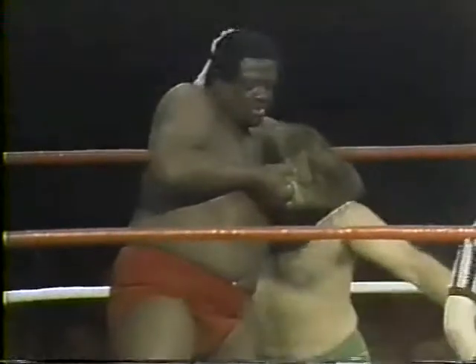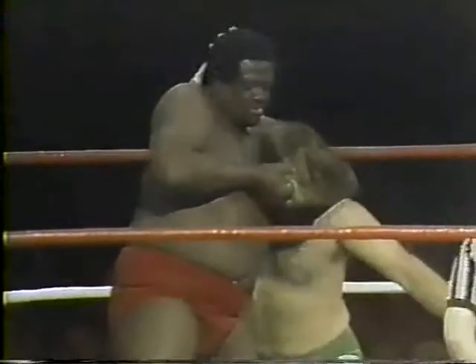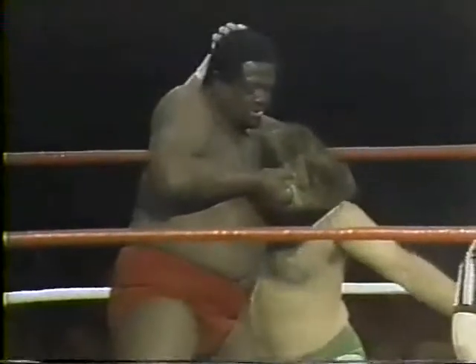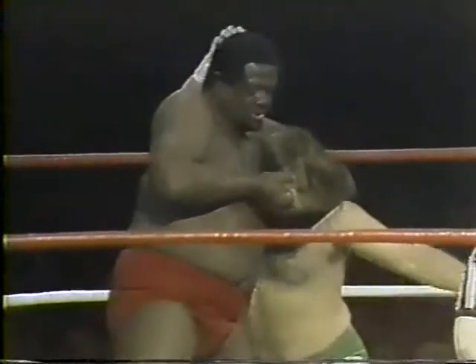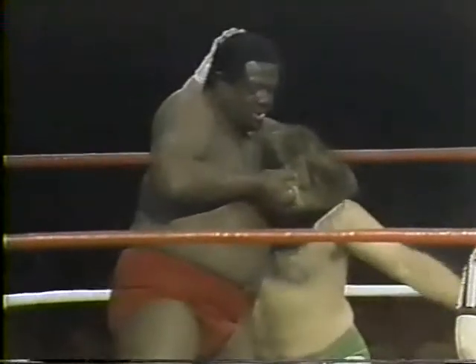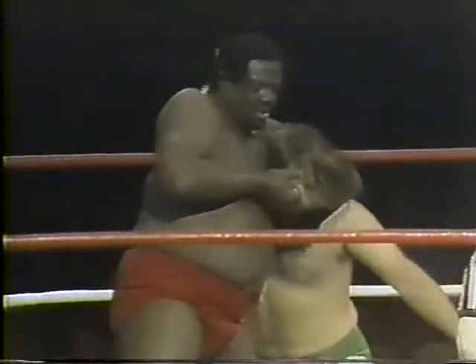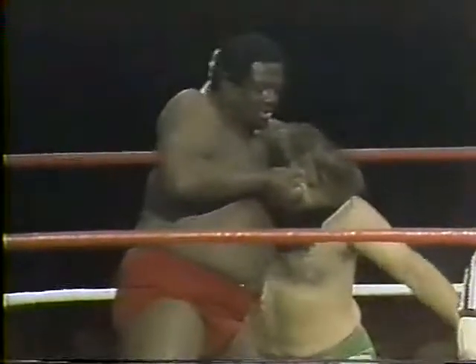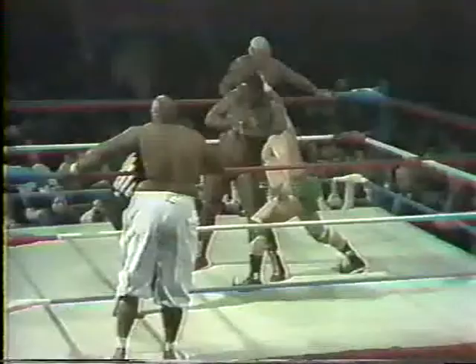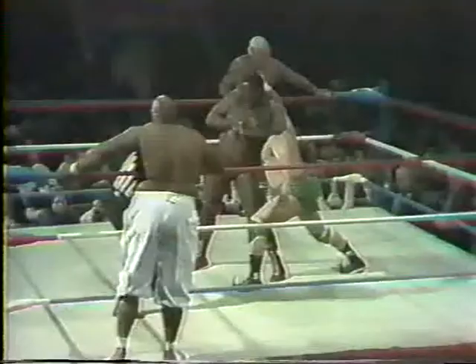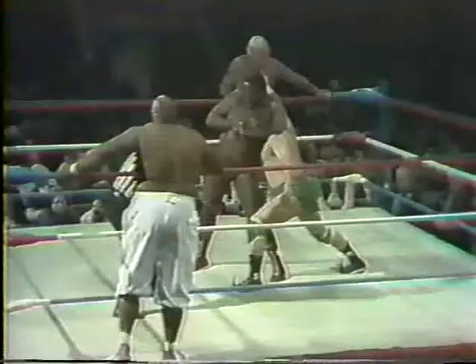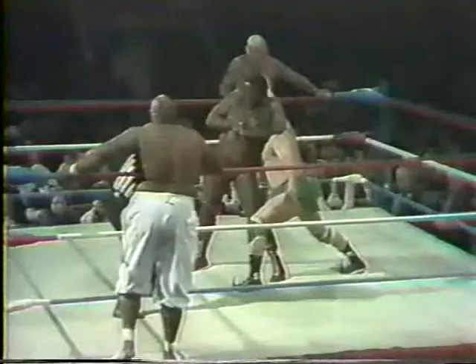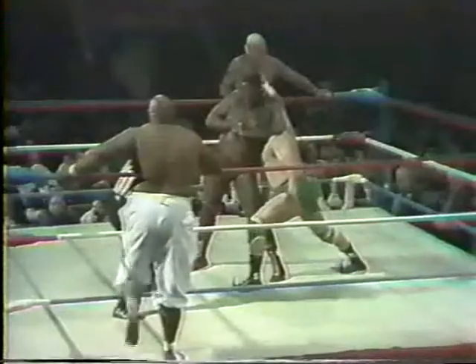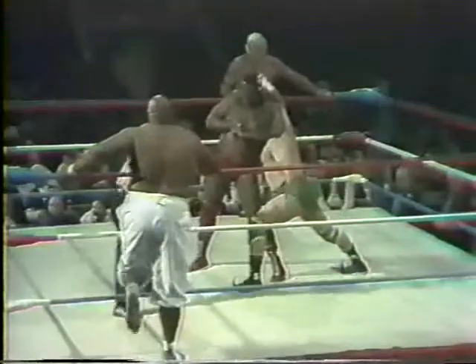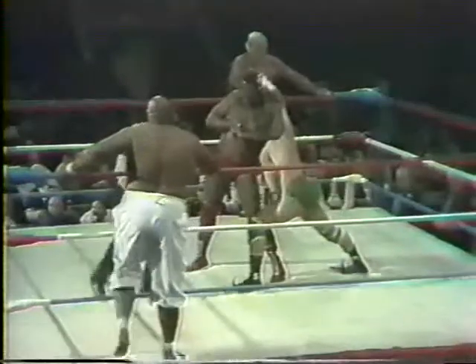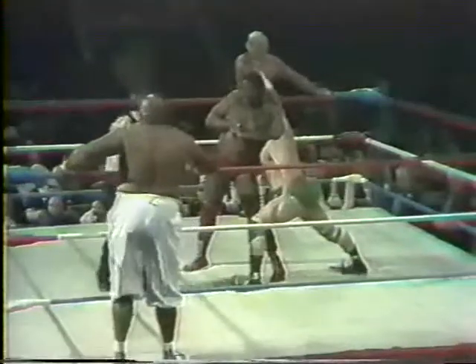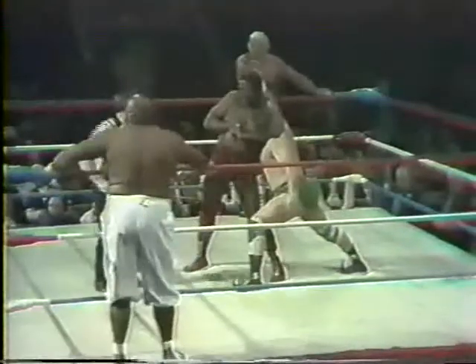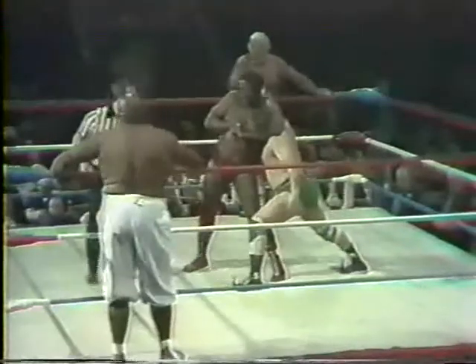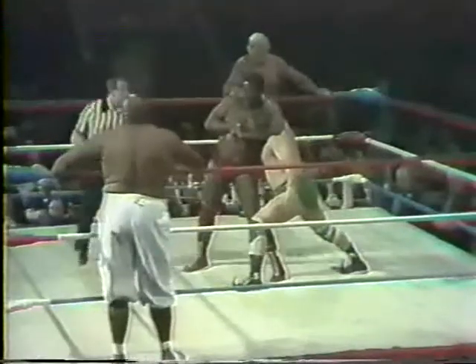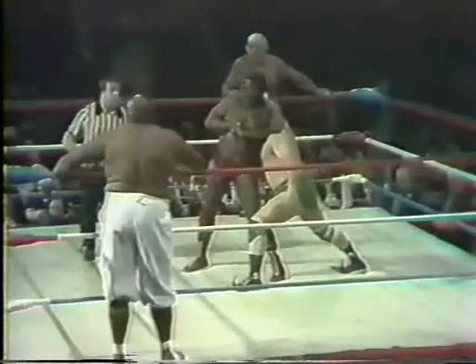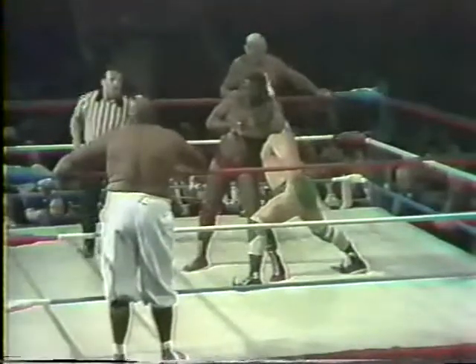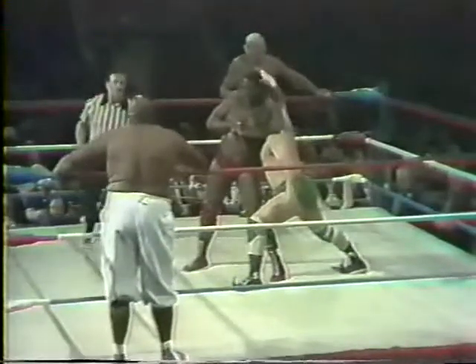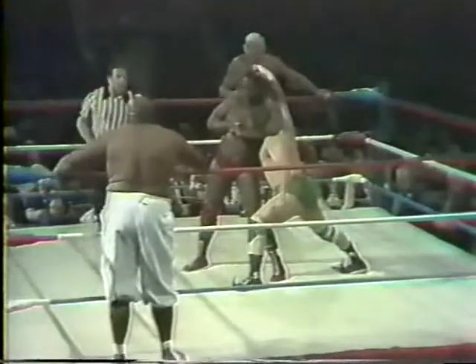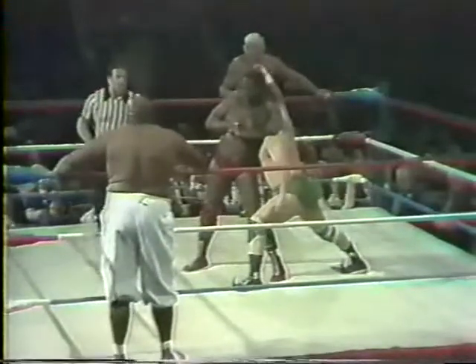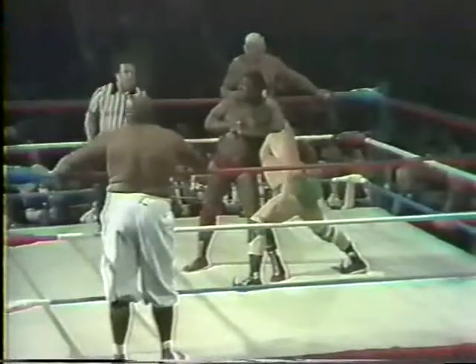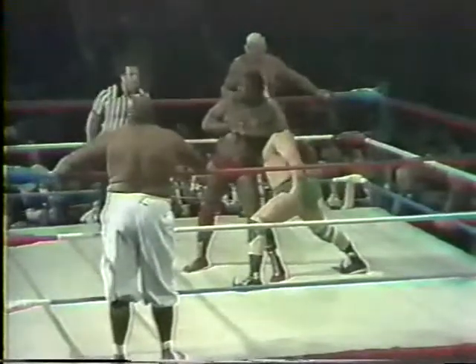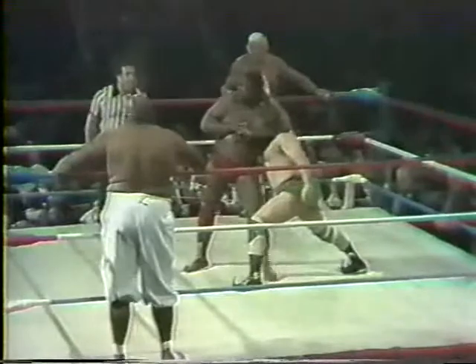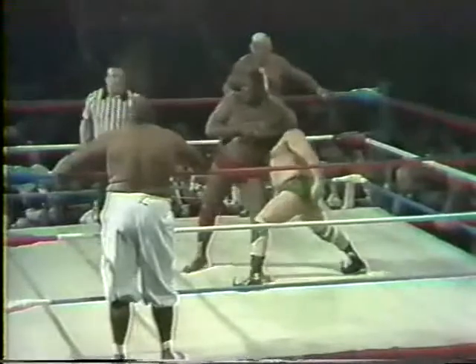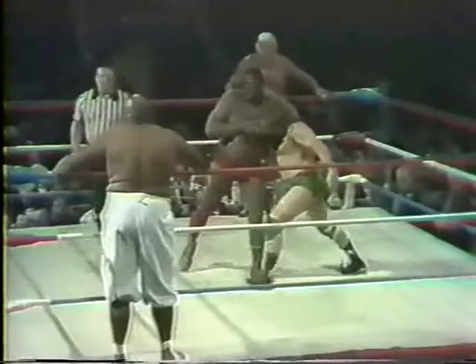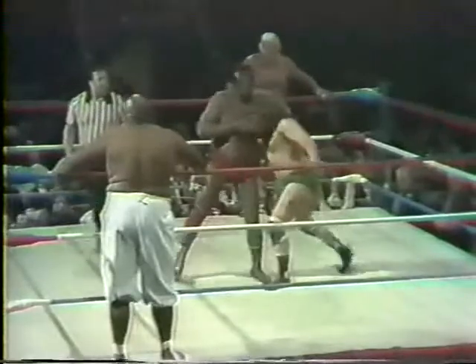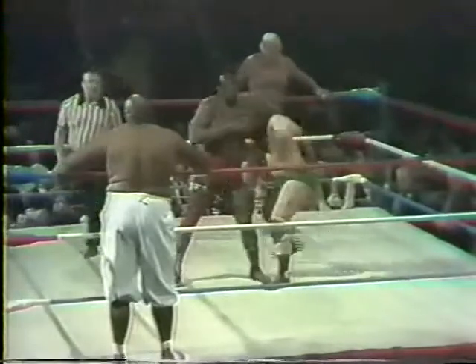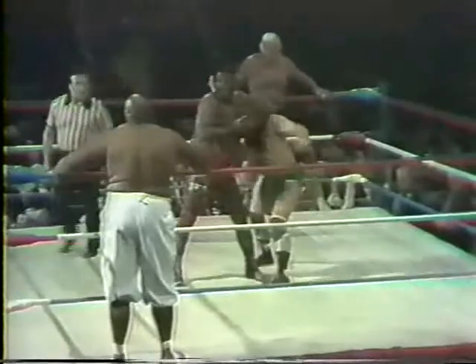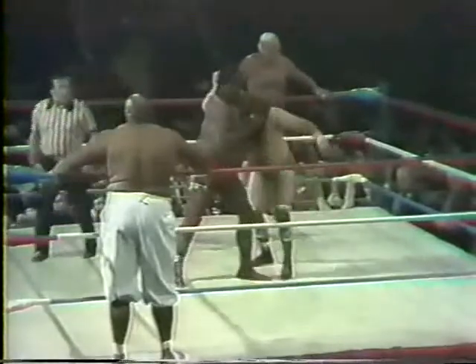Abdullah the Great on the outside with an extremely worried expression on his face.